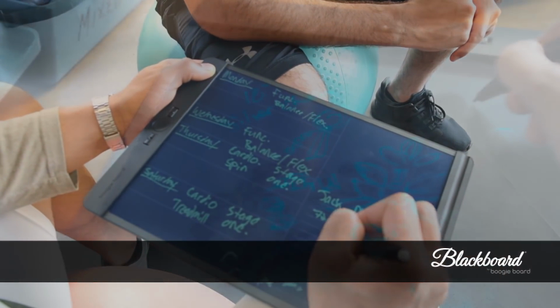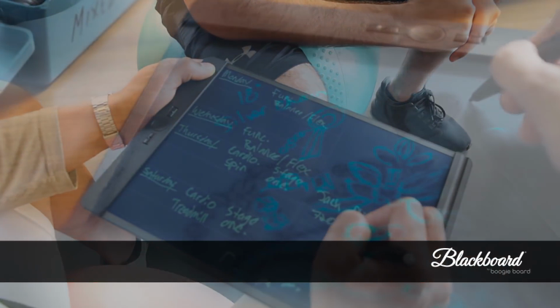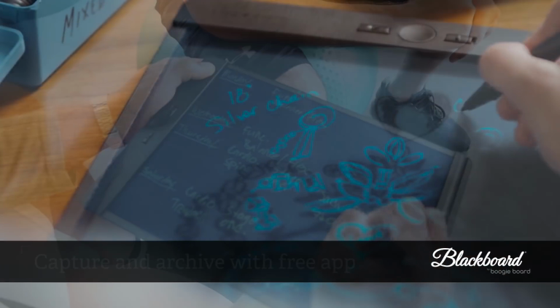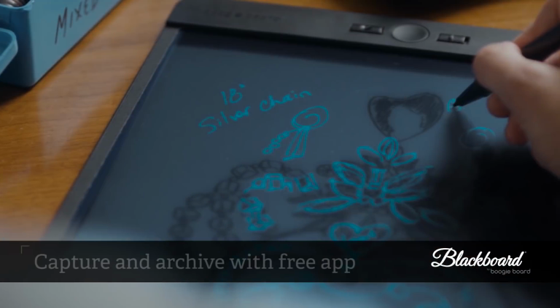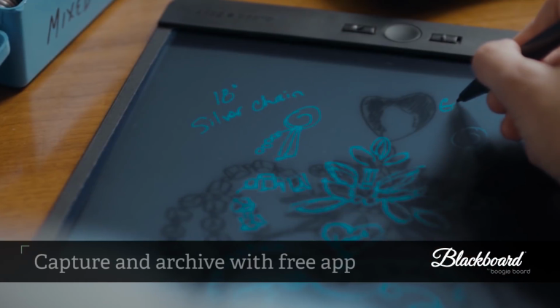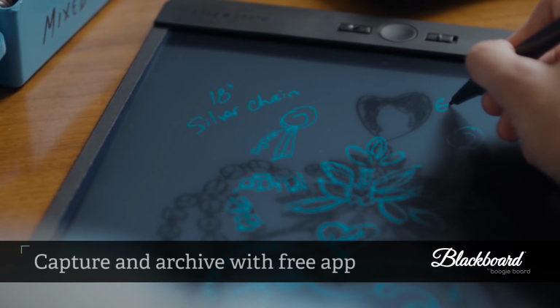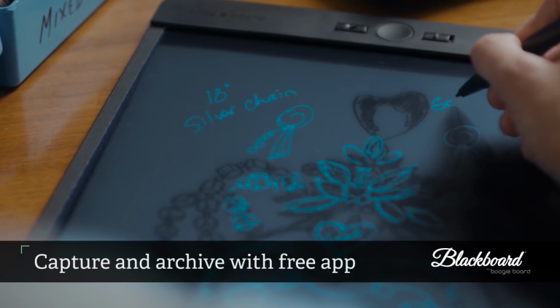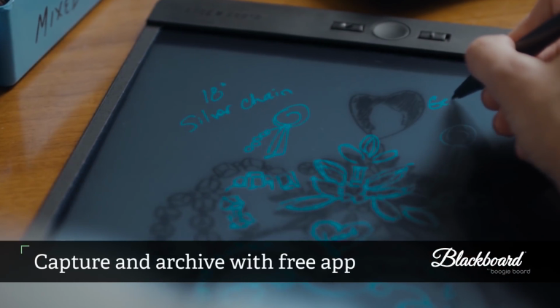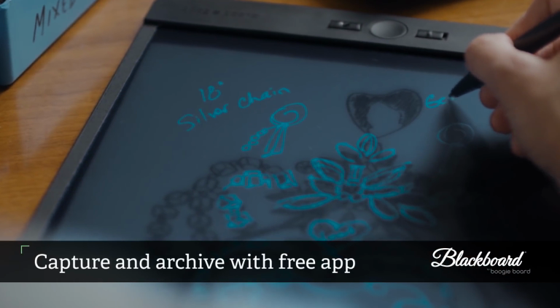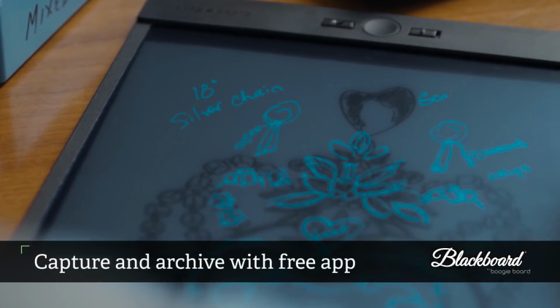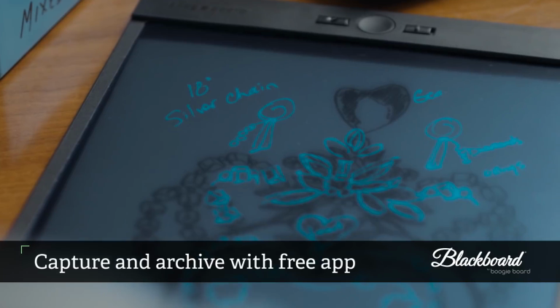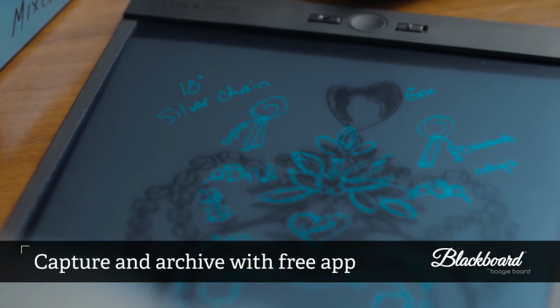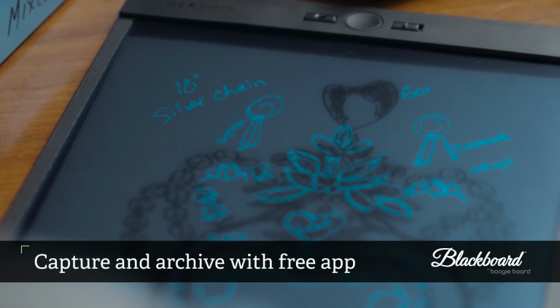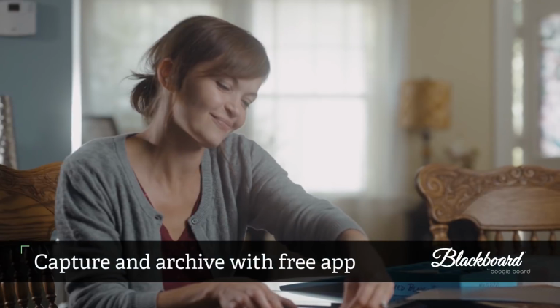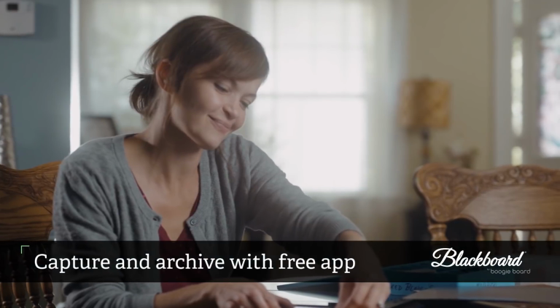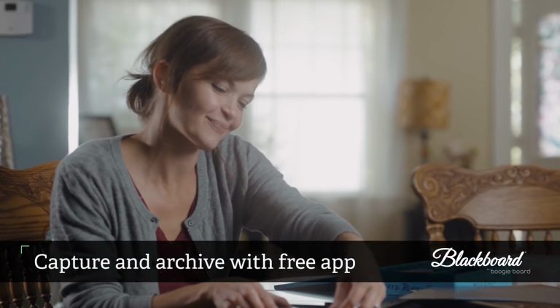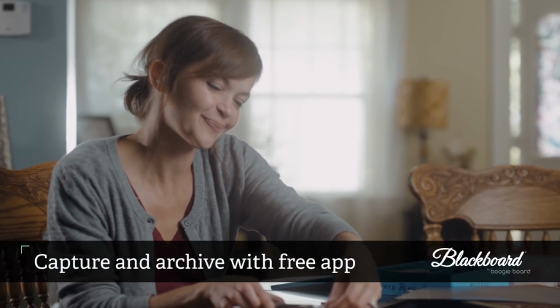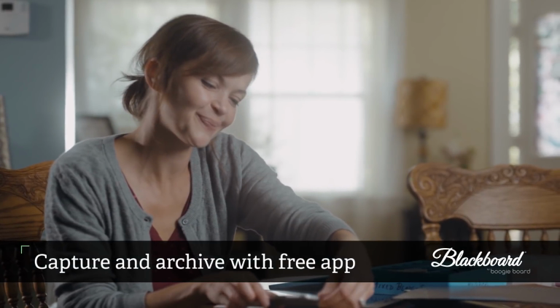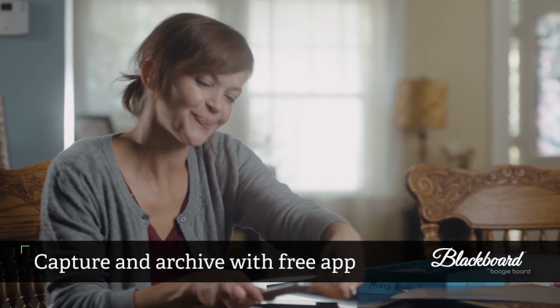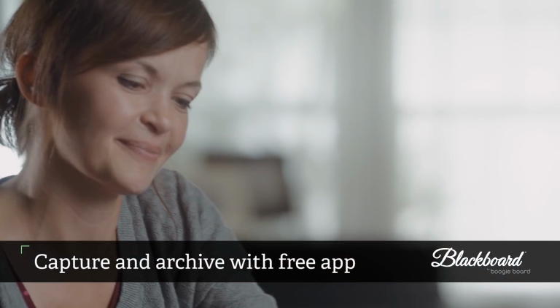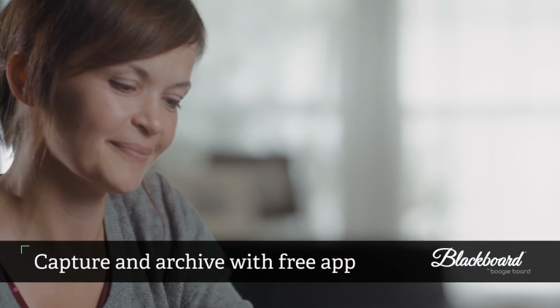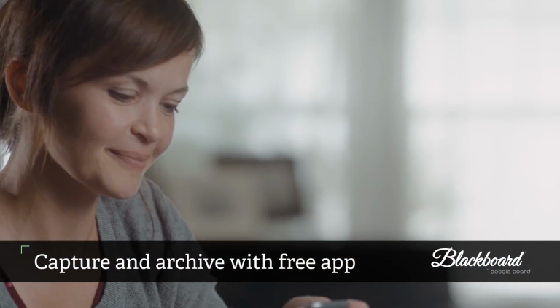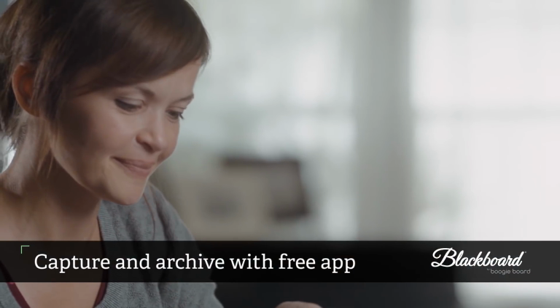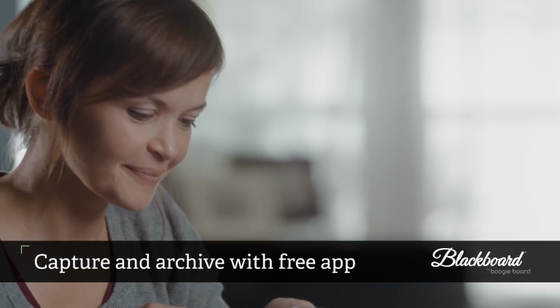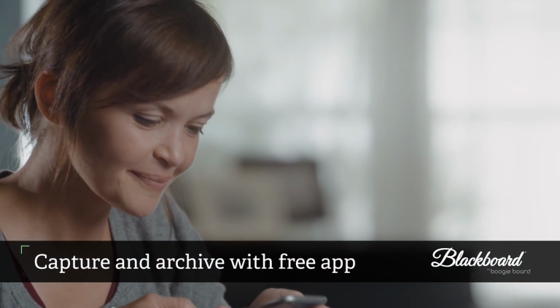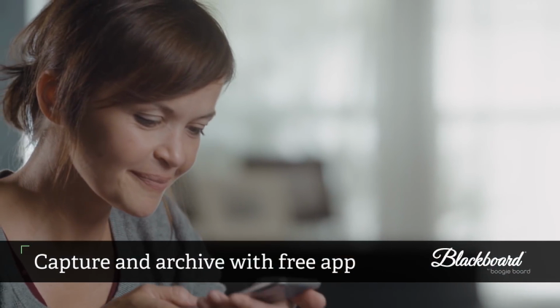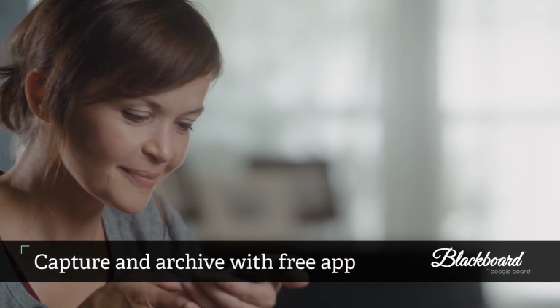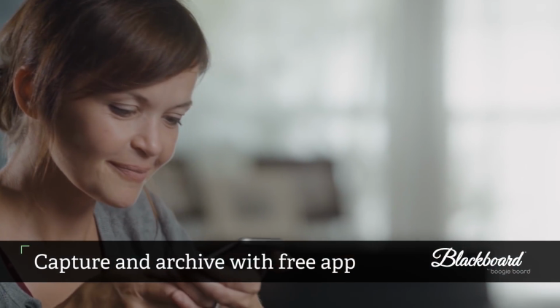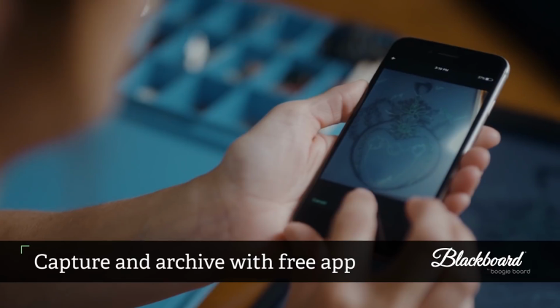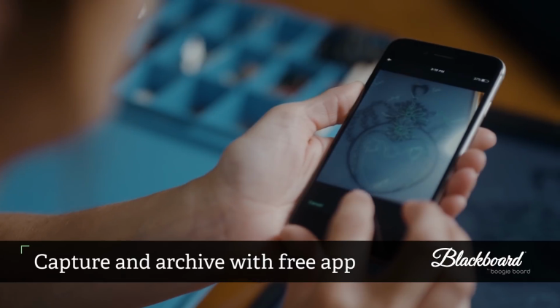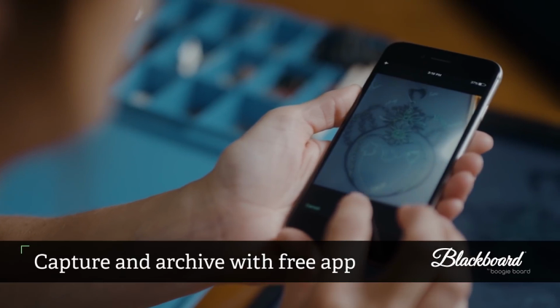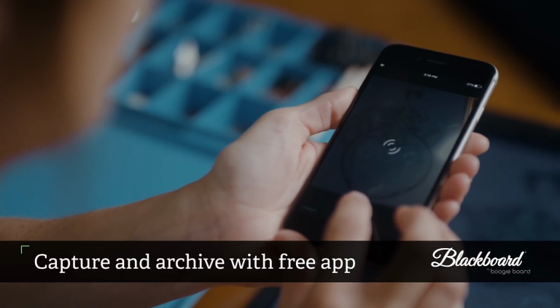For work that needs to be captured, the free Blackboard mobile app allows writers to scan, archive, organize, search, and share.